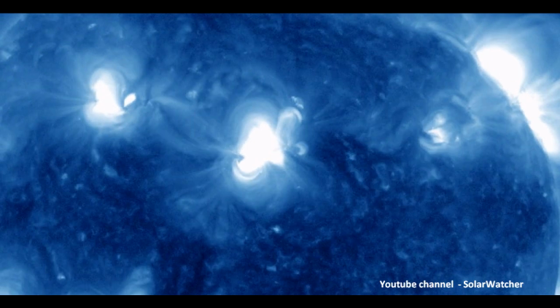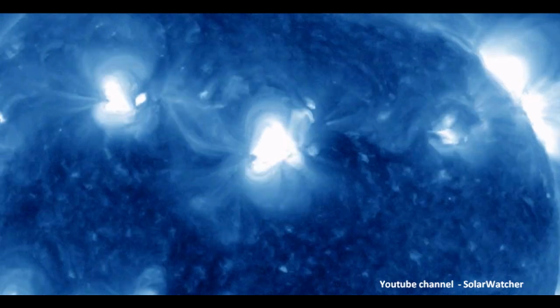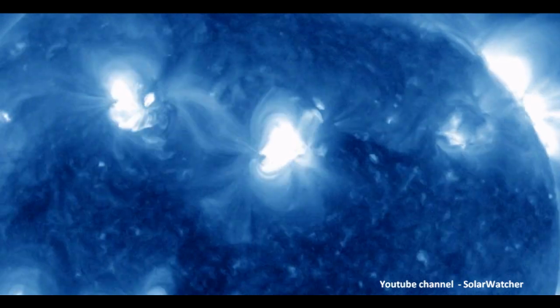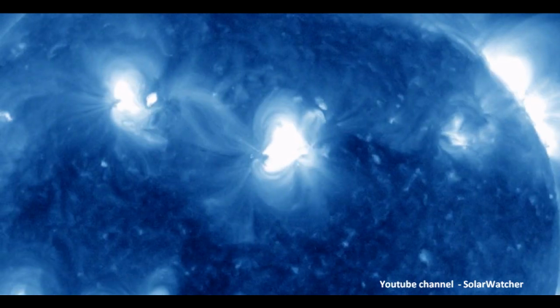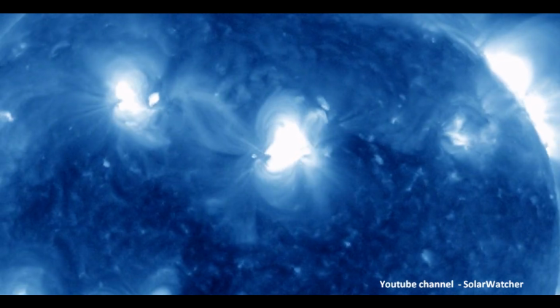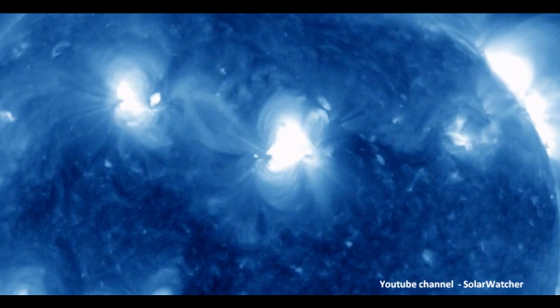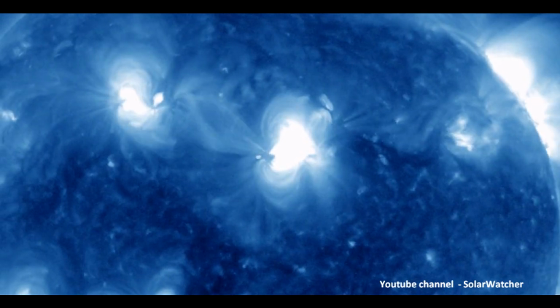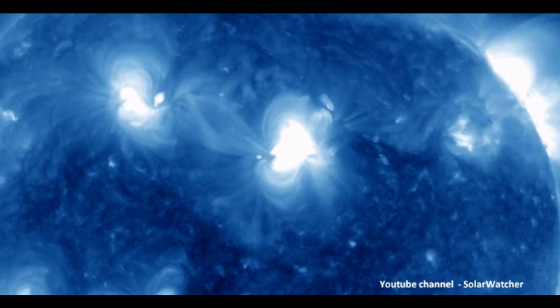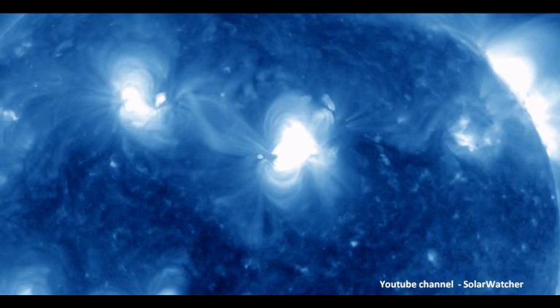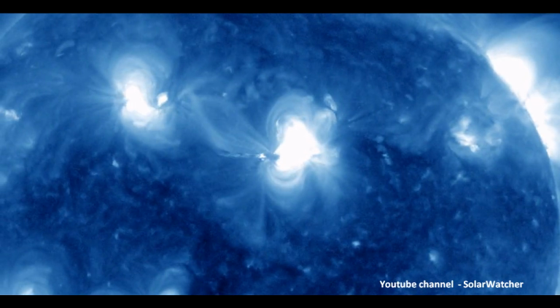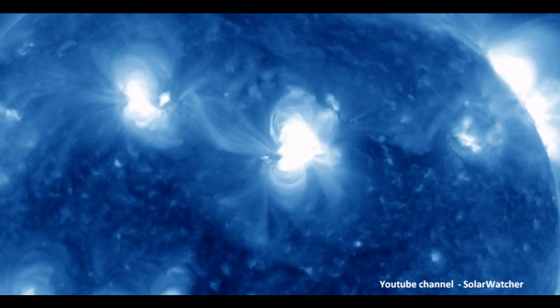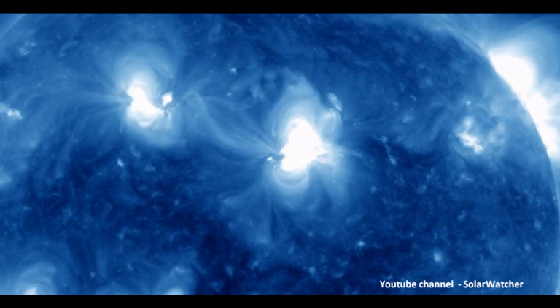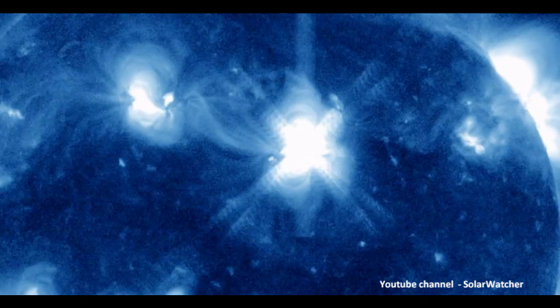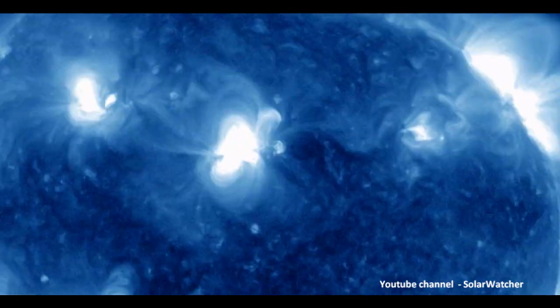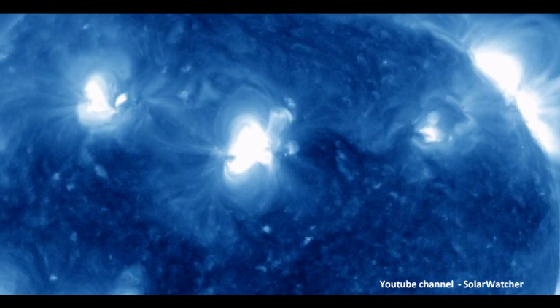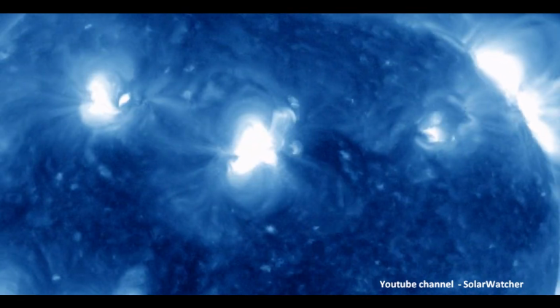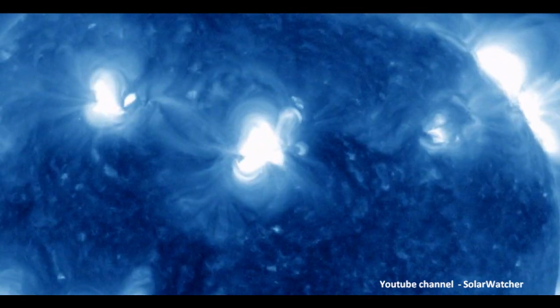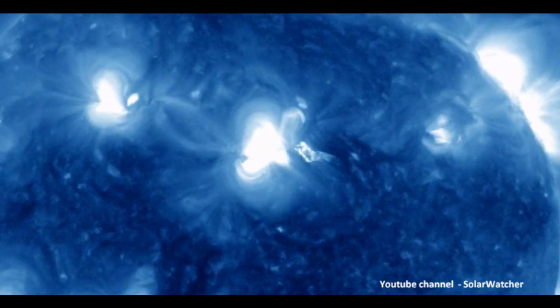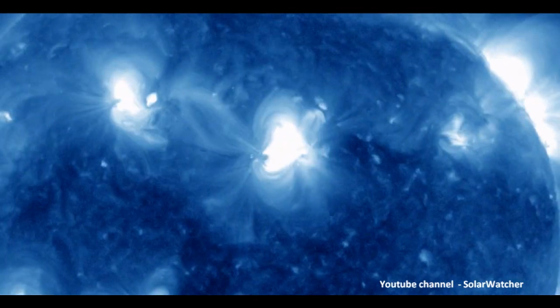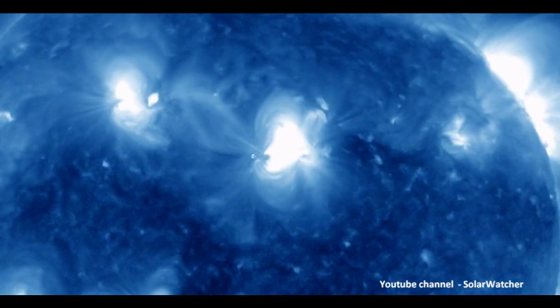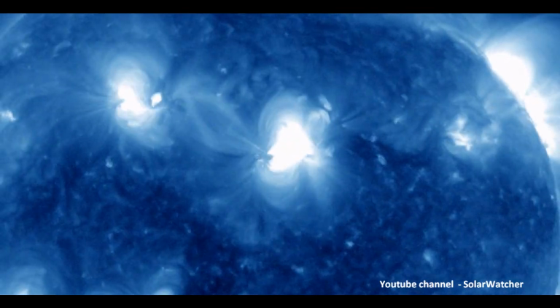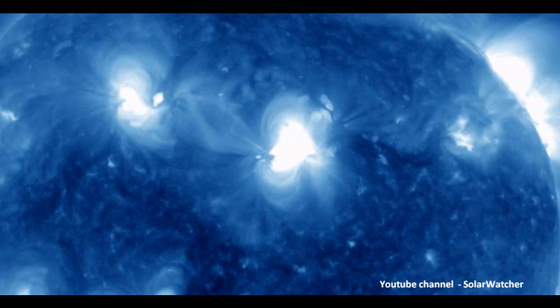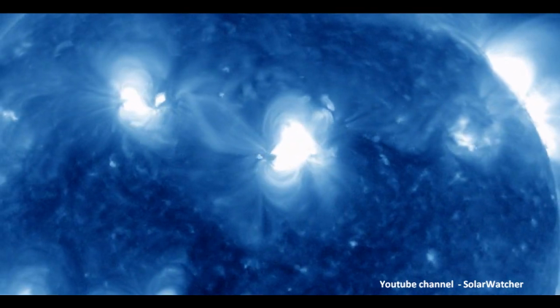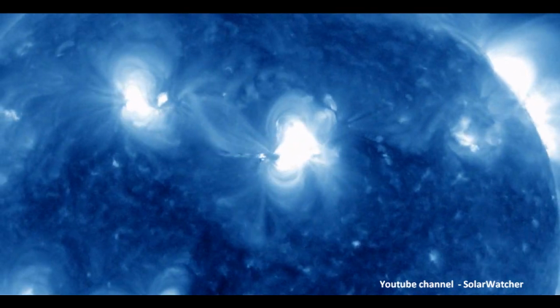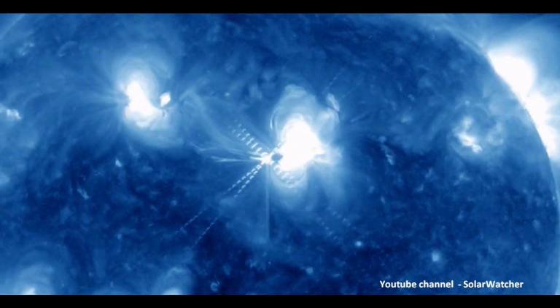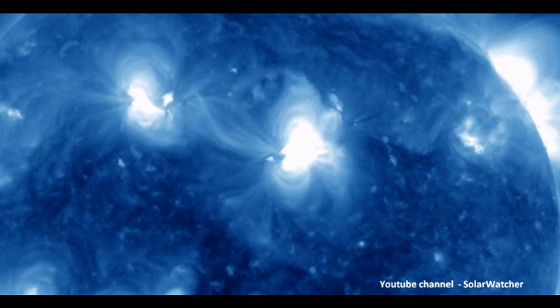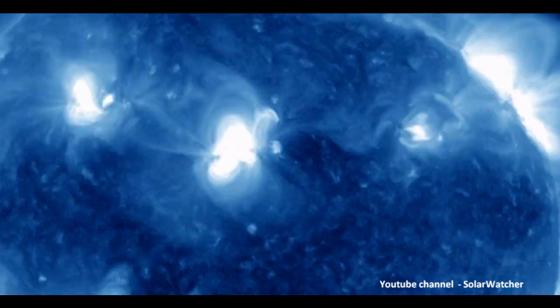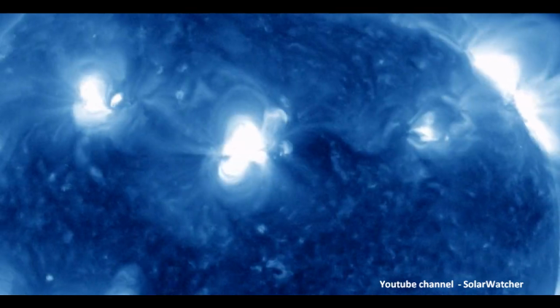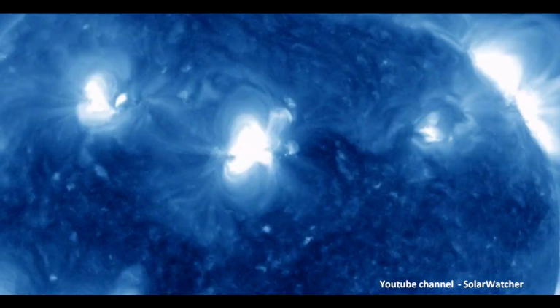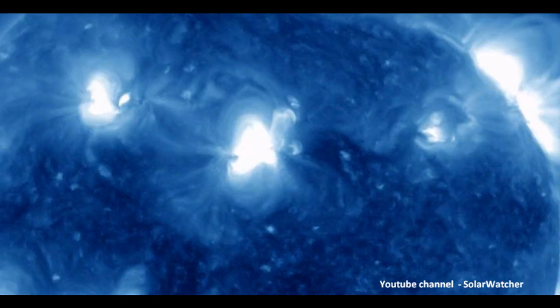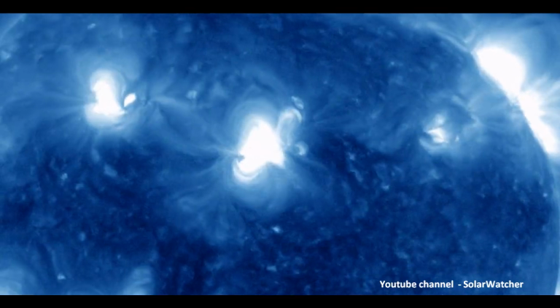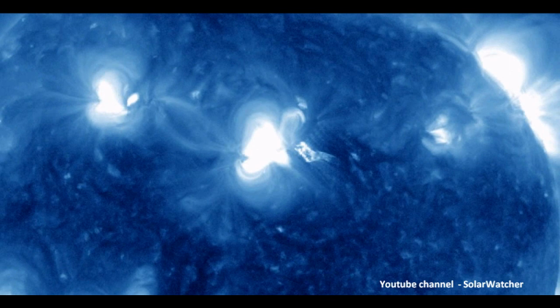That's my Solar Watch, March 10, 2011. Thanks for watching.